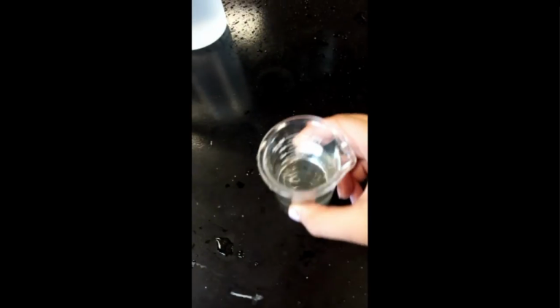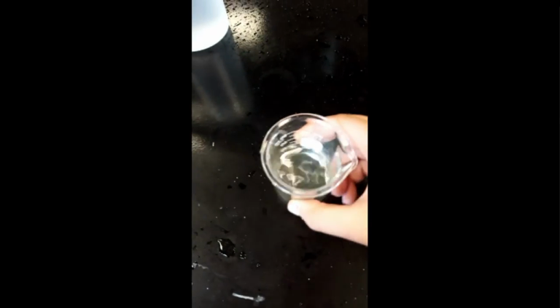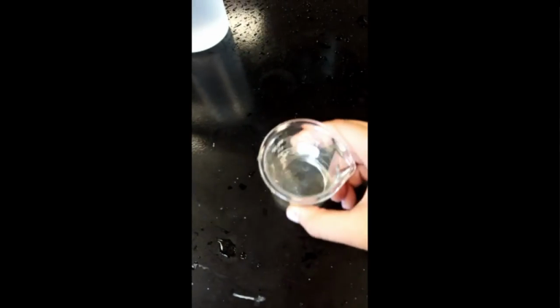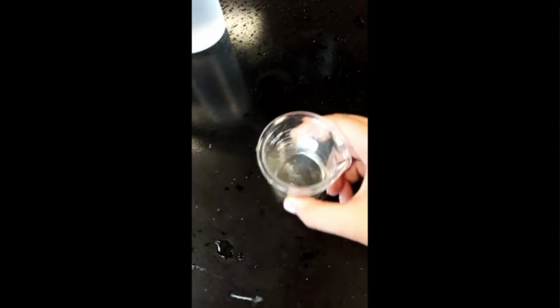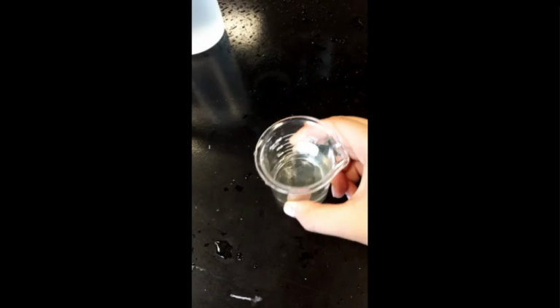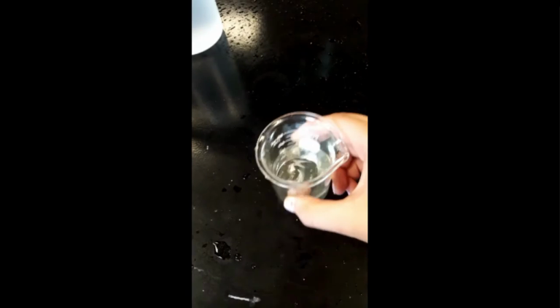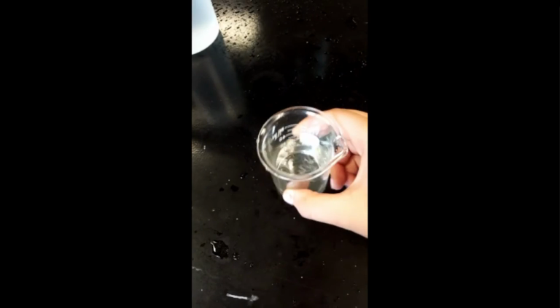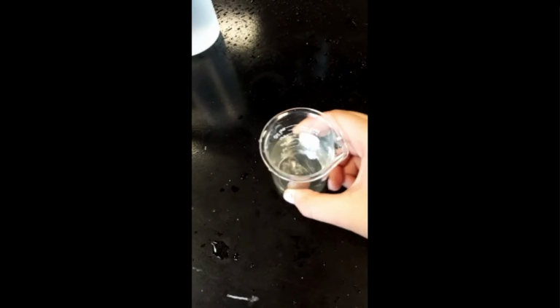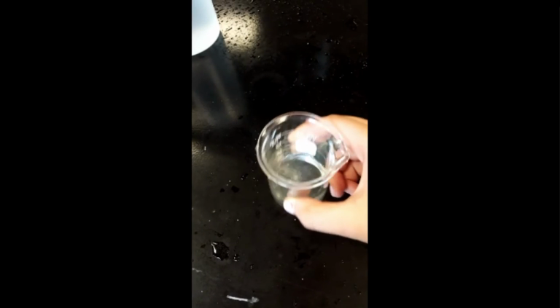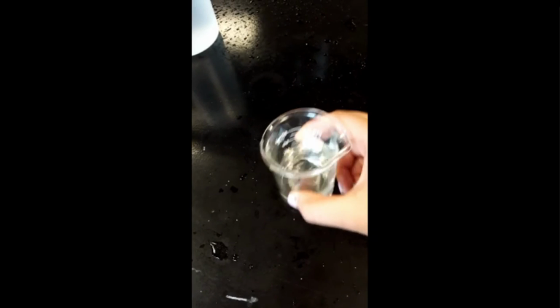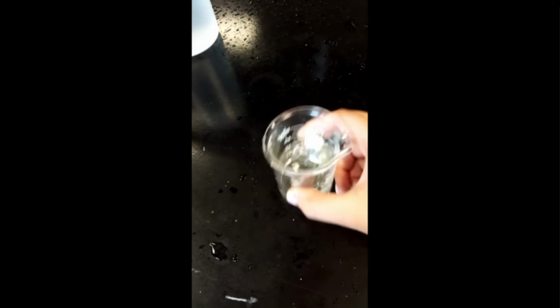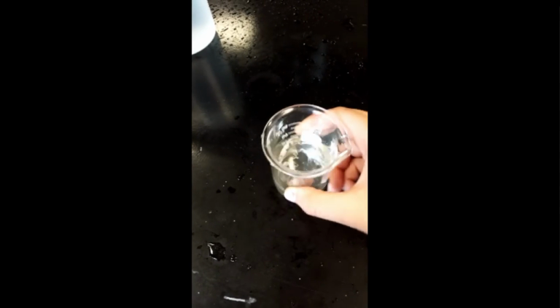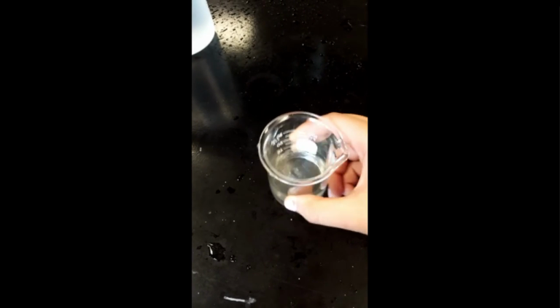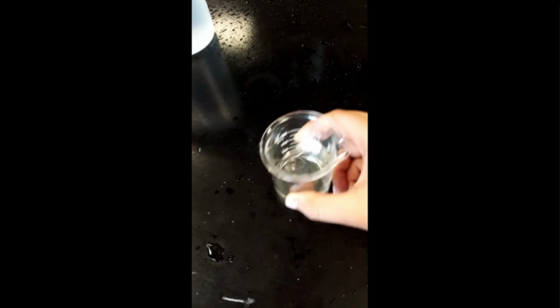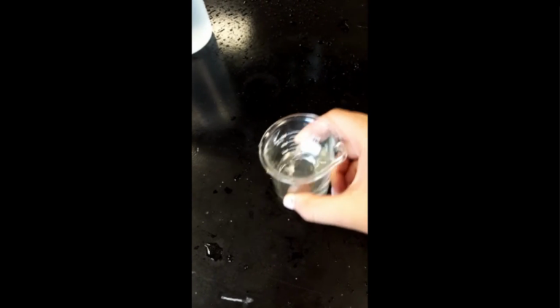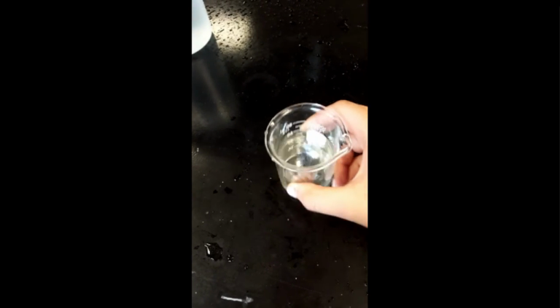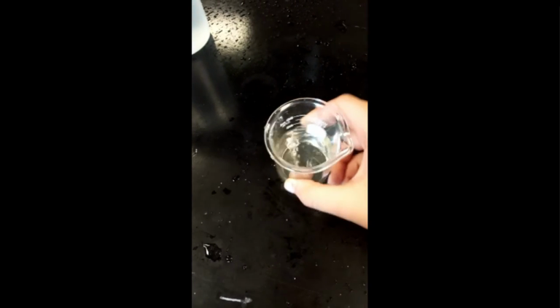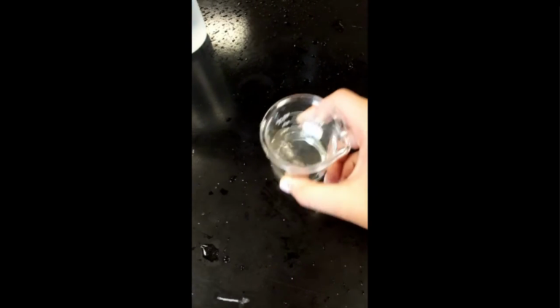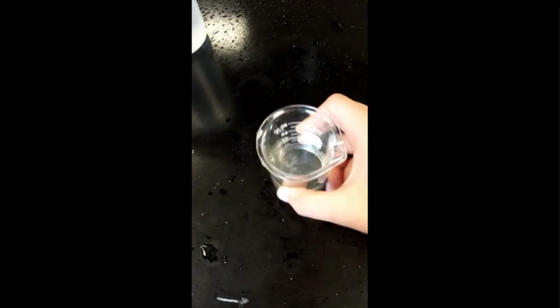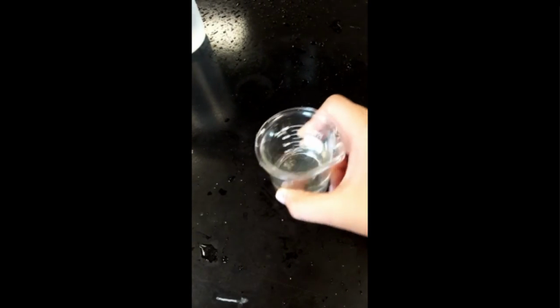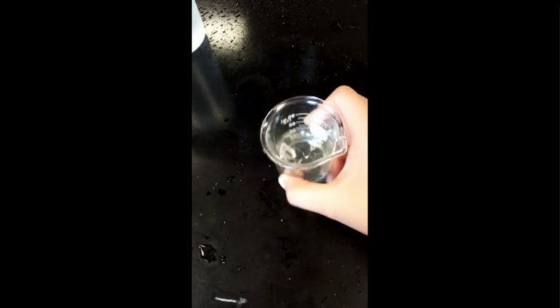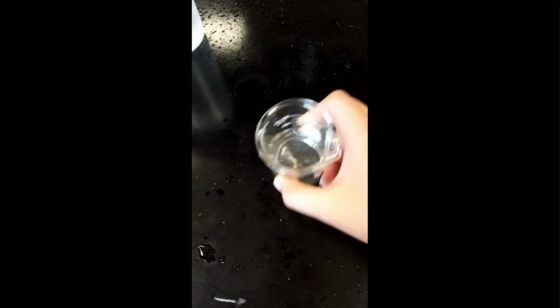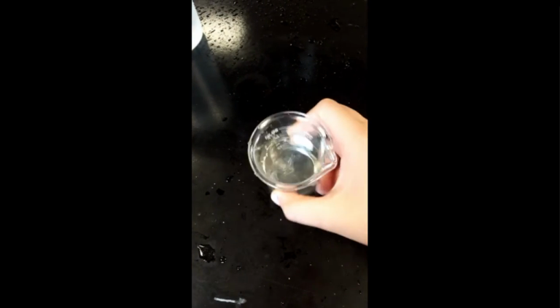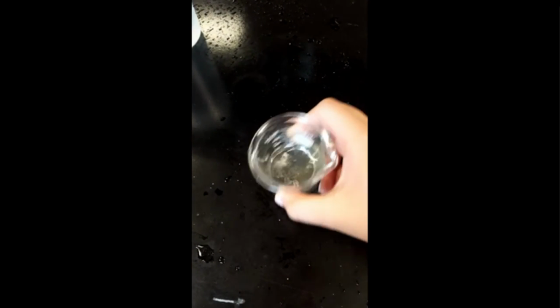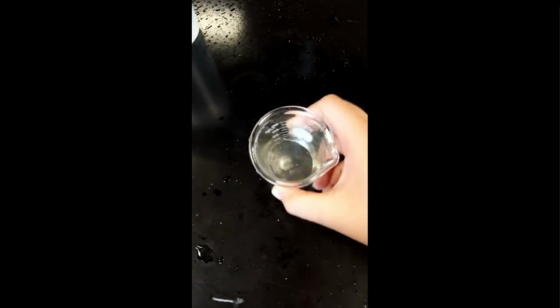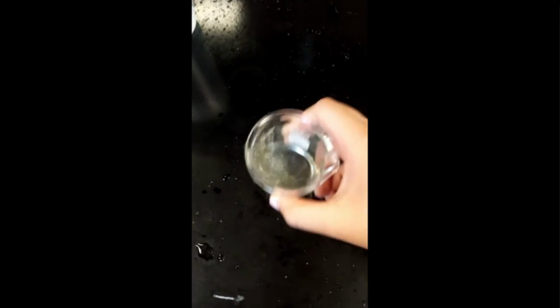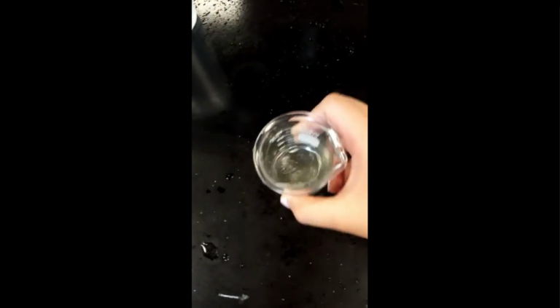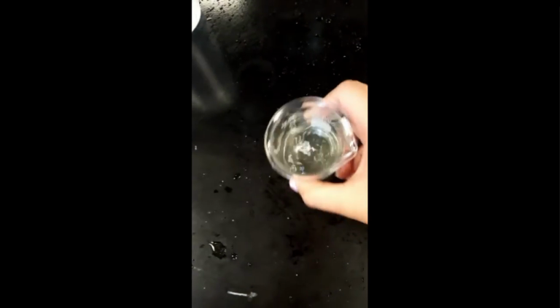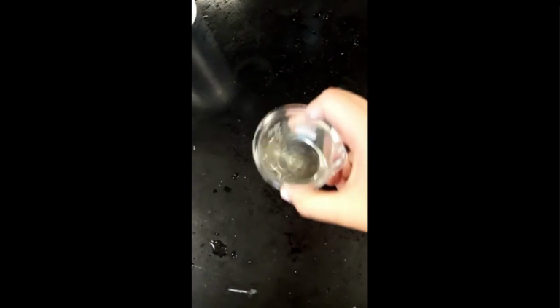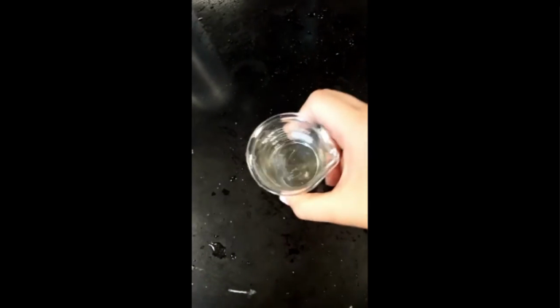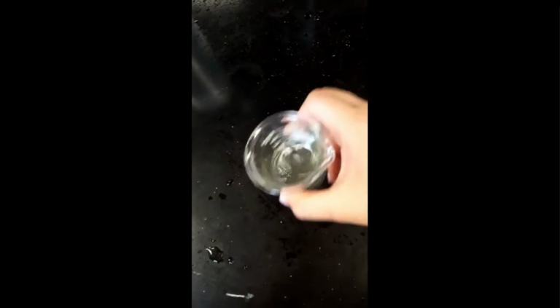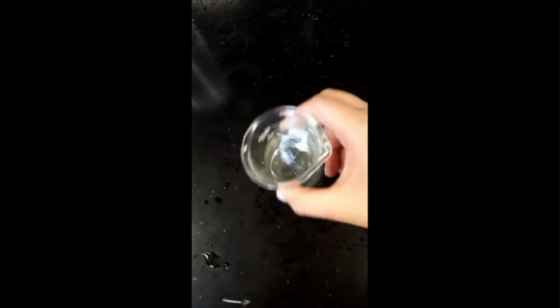And then stir. And remember, your goal is to find the perfectly saturated solution.